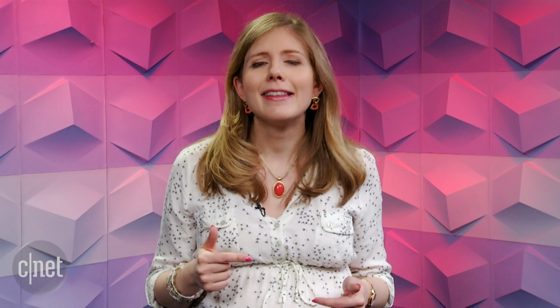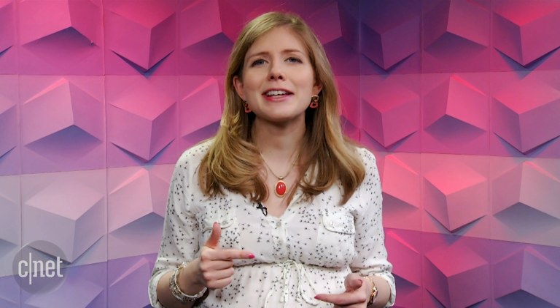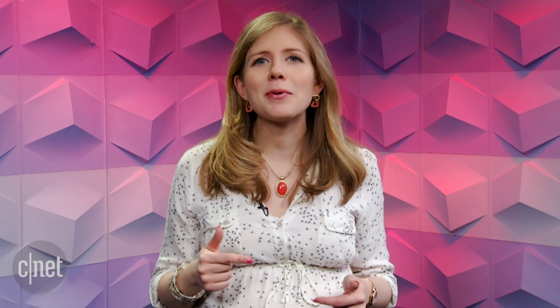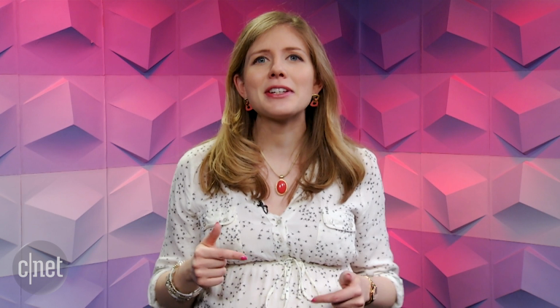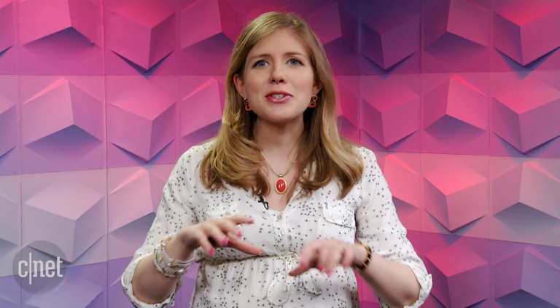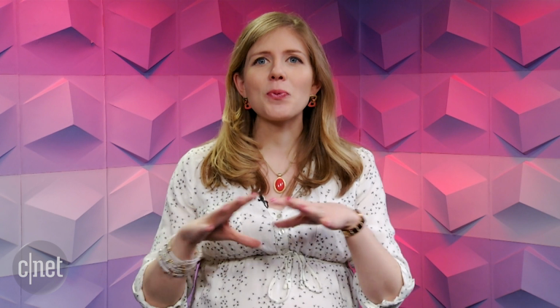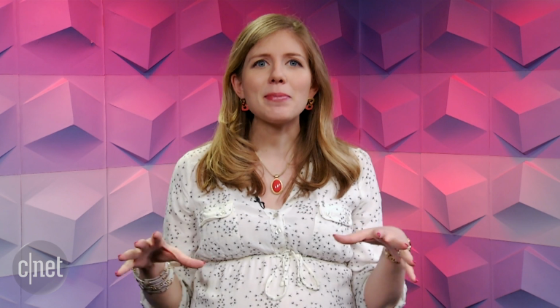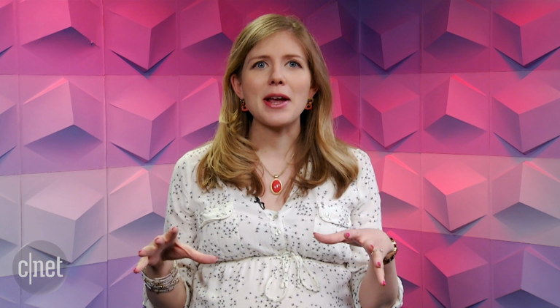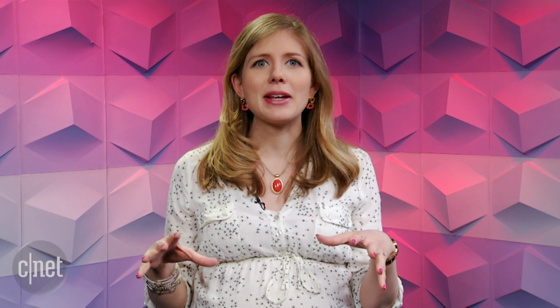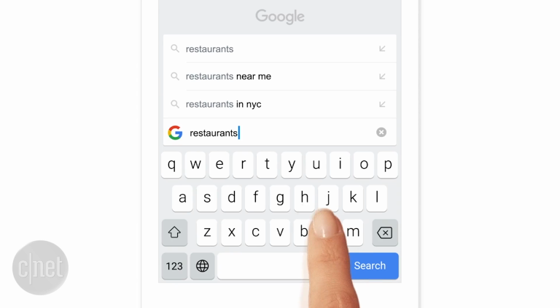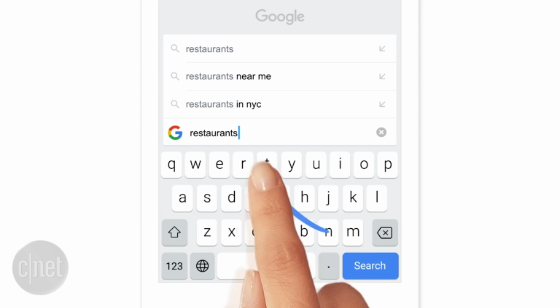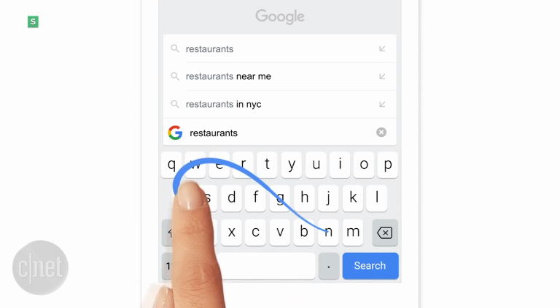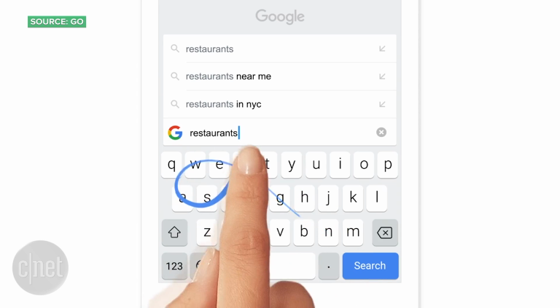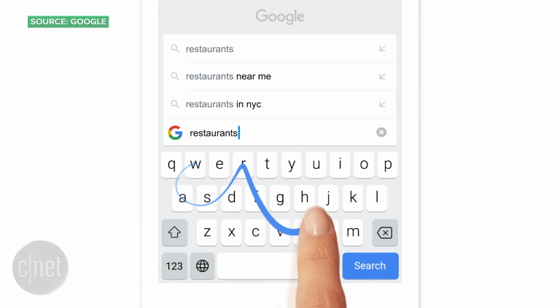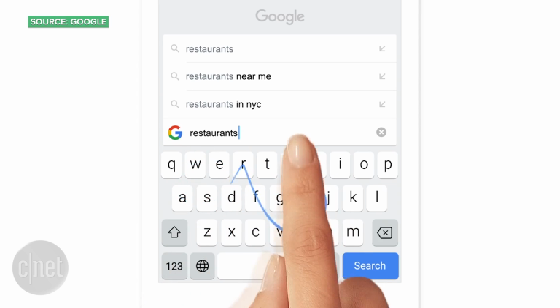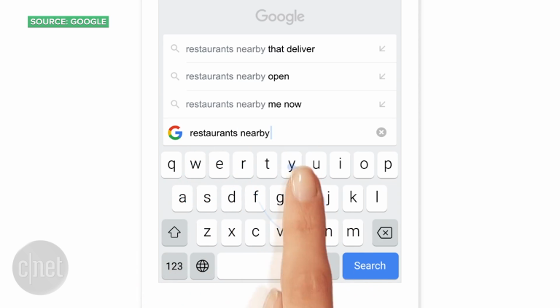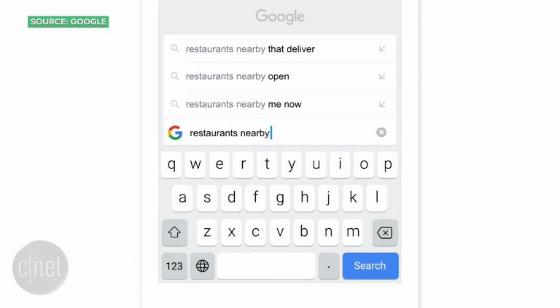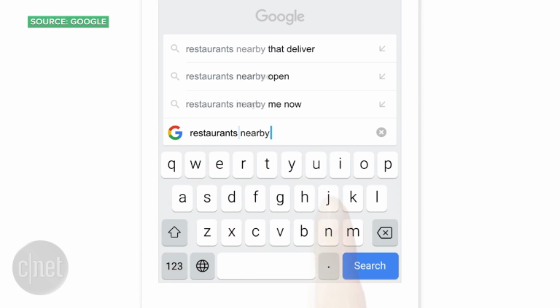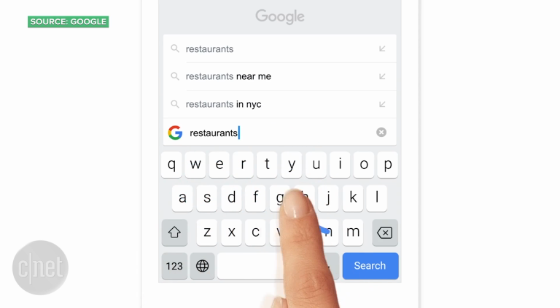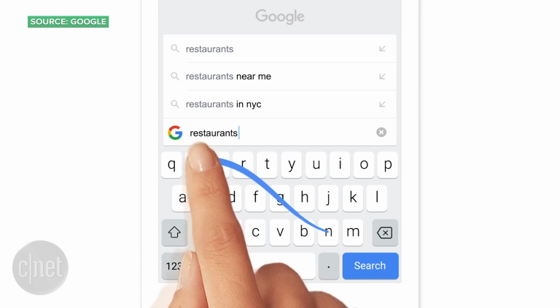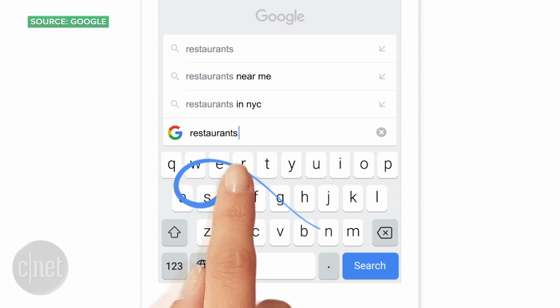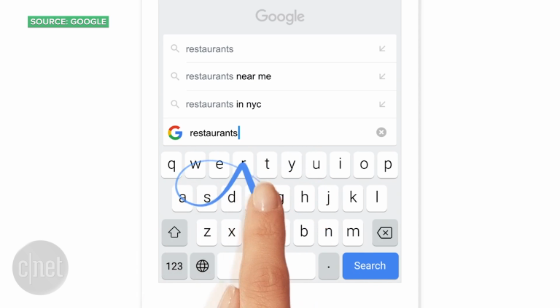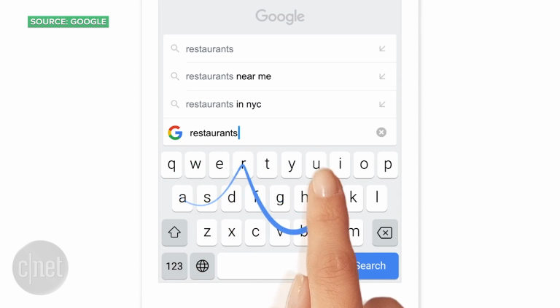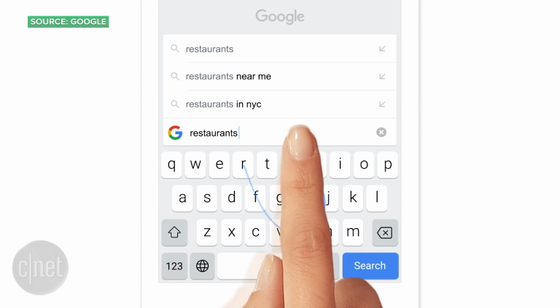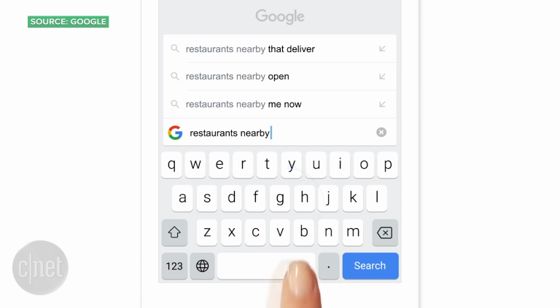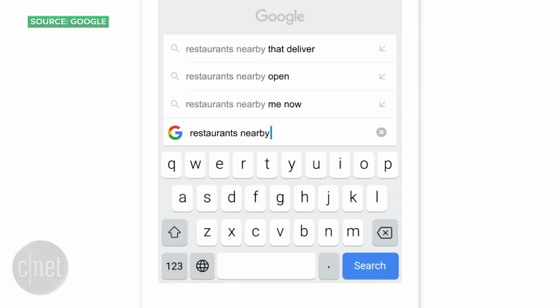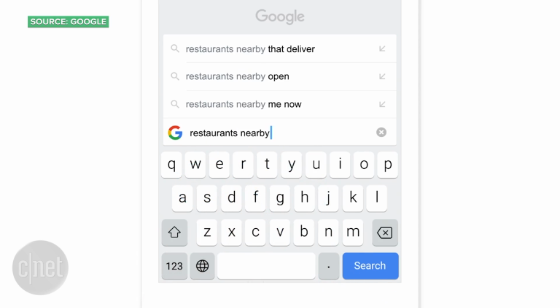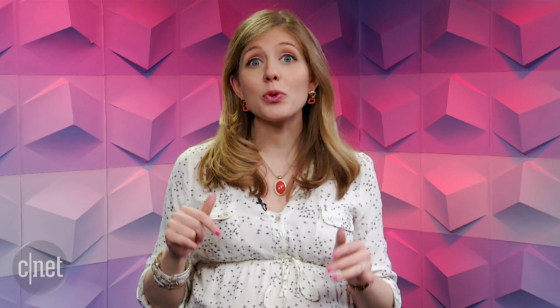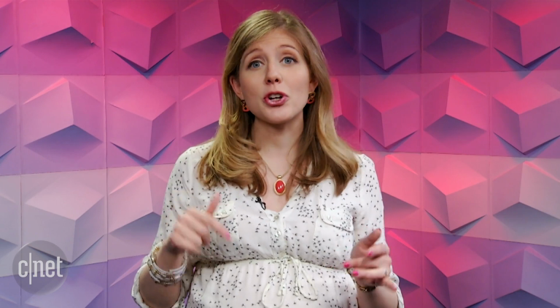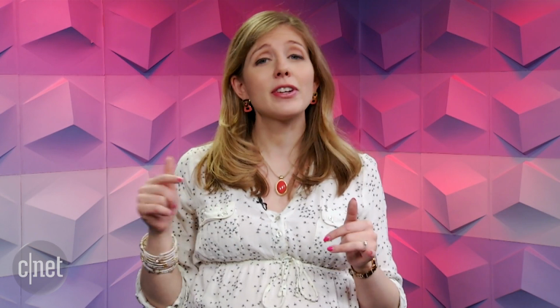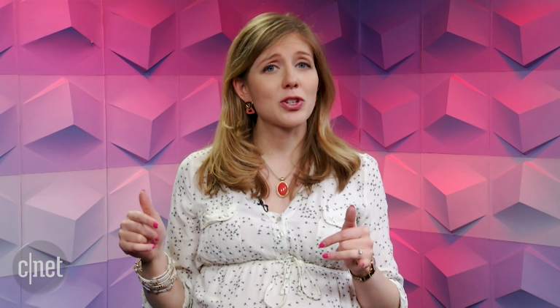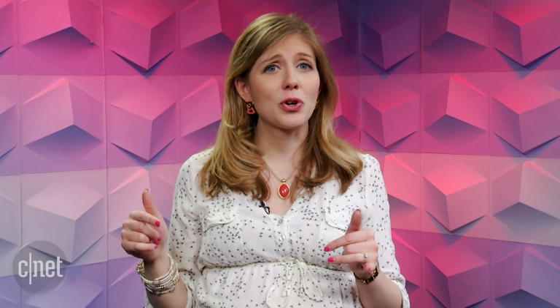This keyboard does swipe typing, so you can just glide your finger over the keys to spell words. Lifting your finger will start the next word.